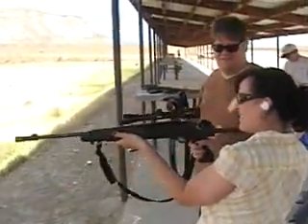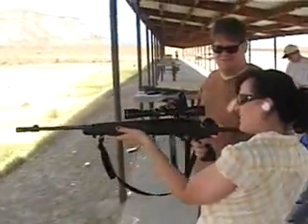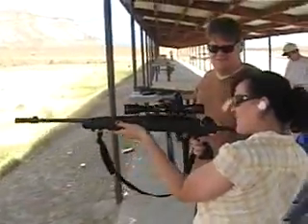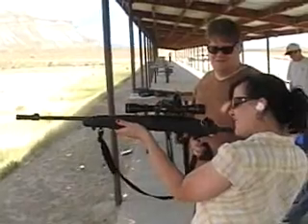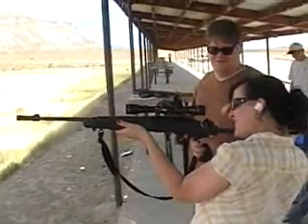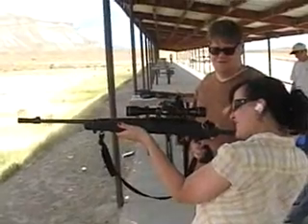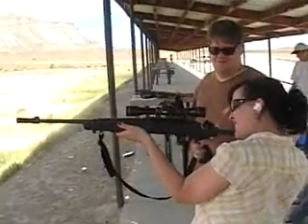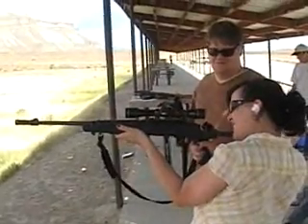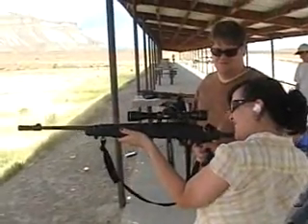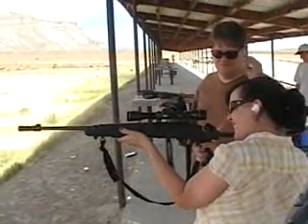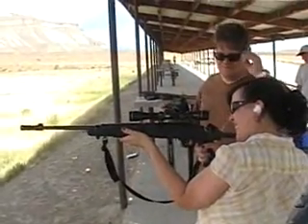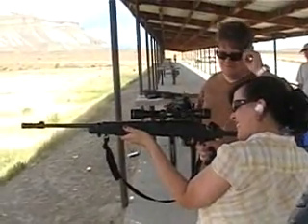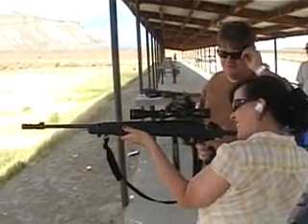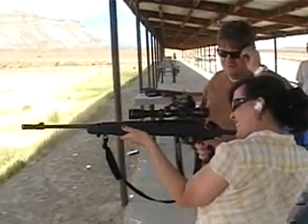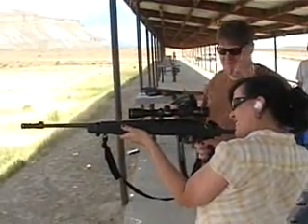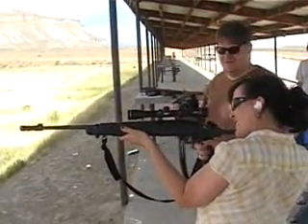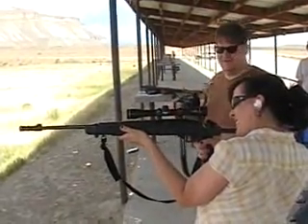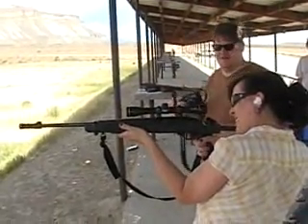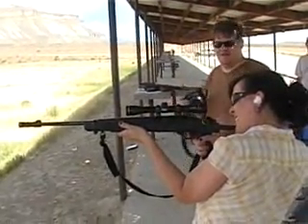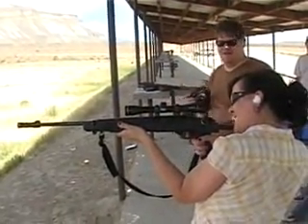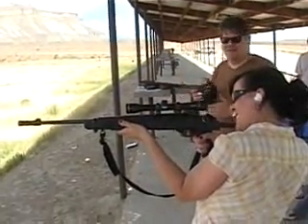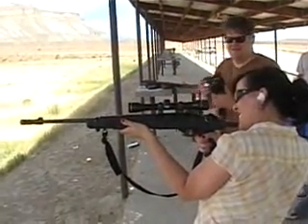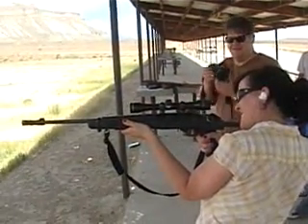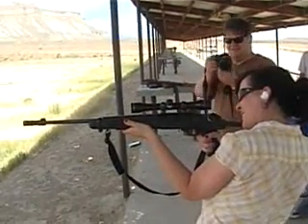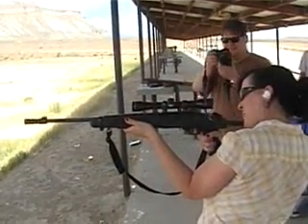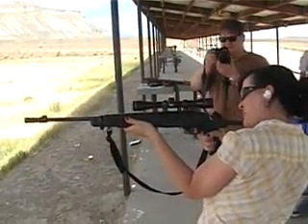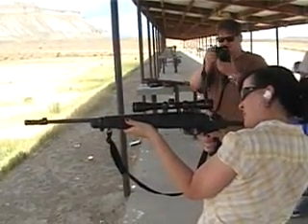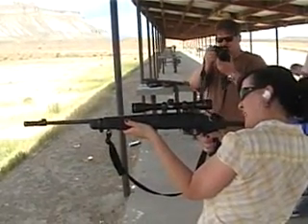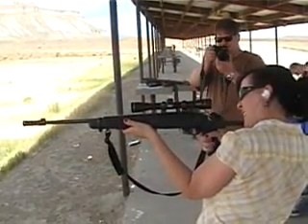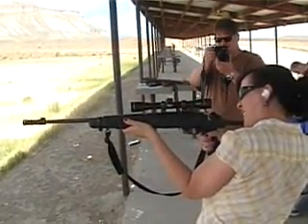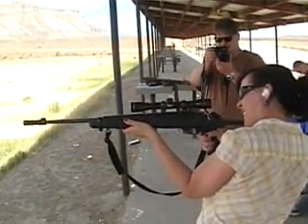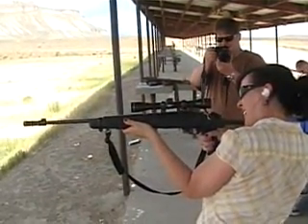Now look through the scope. We don't have fancy things like scopes in the Minecraft family.